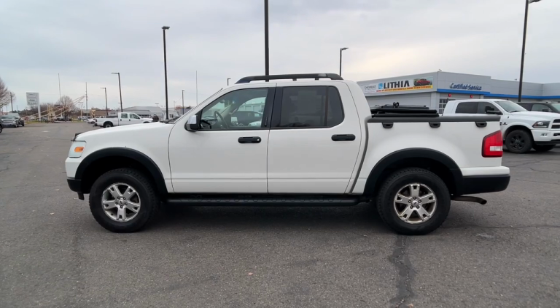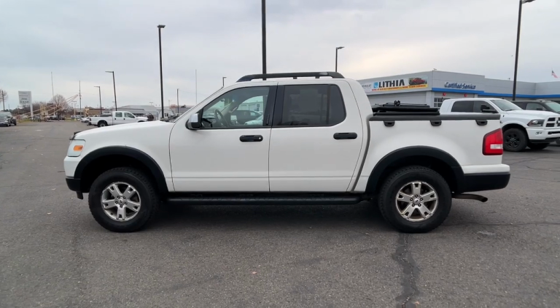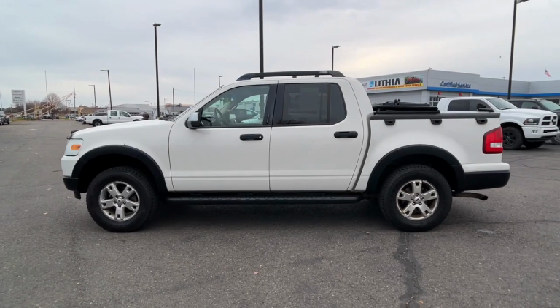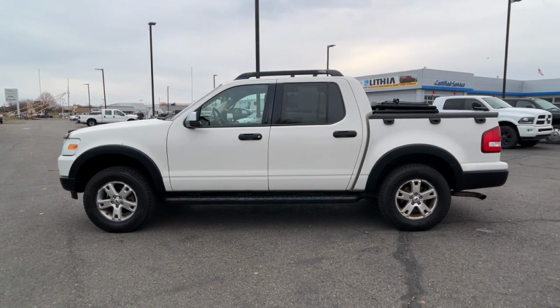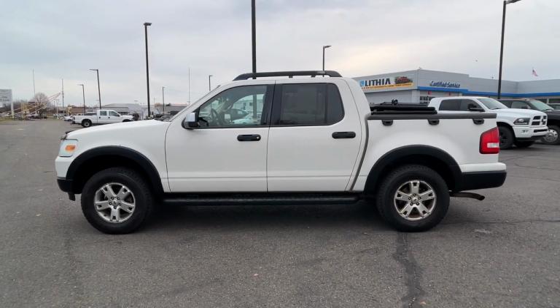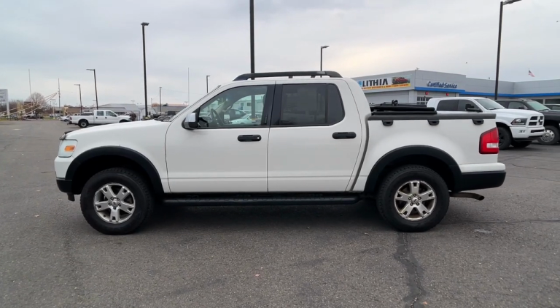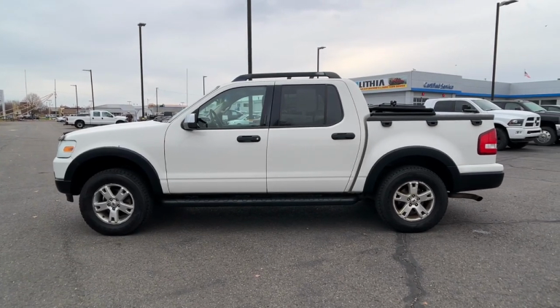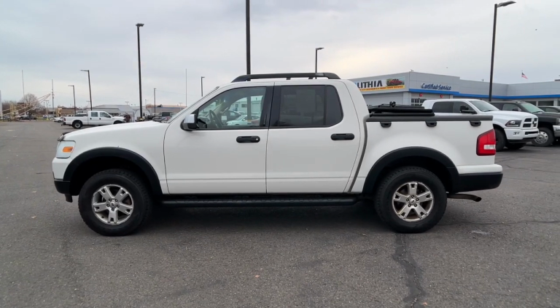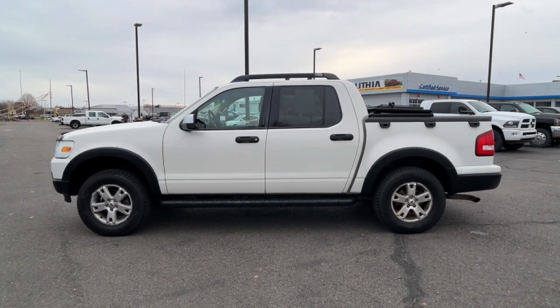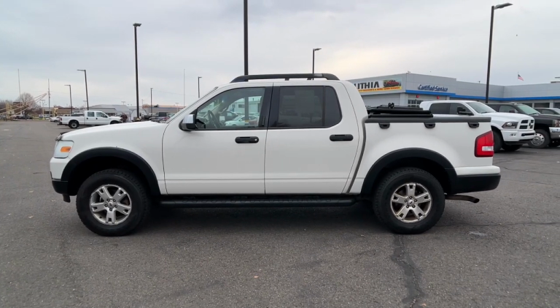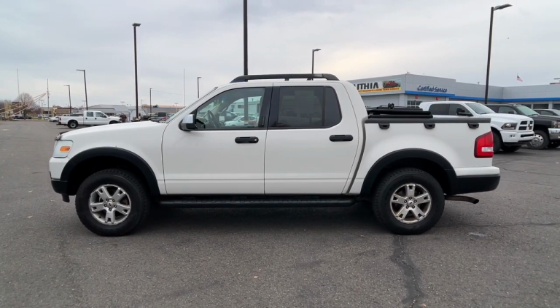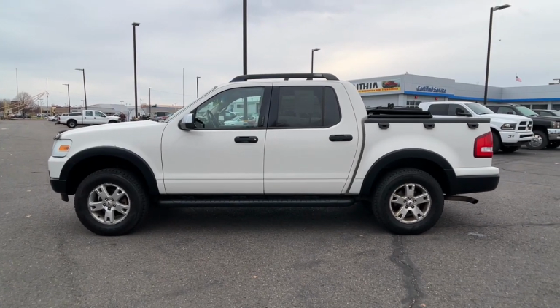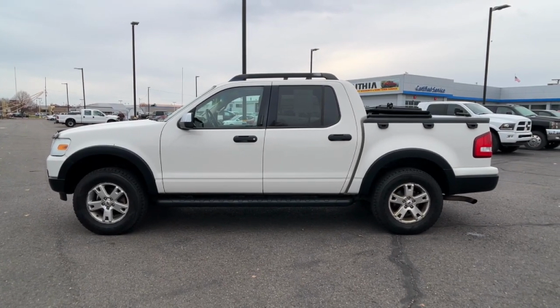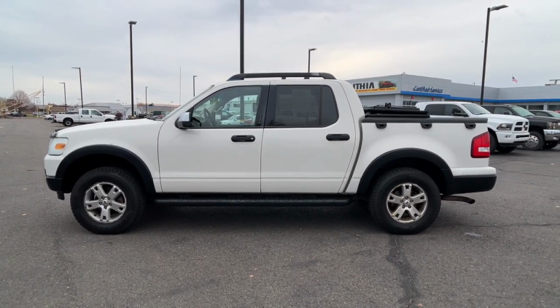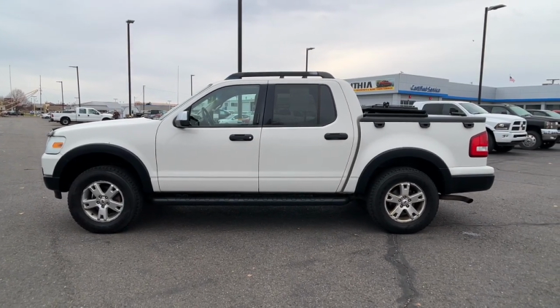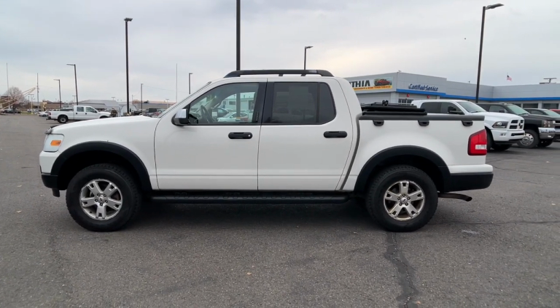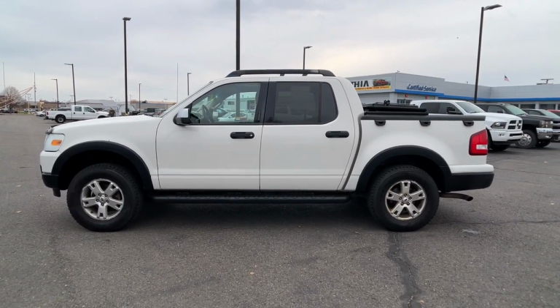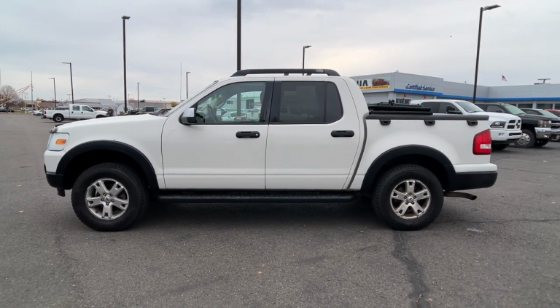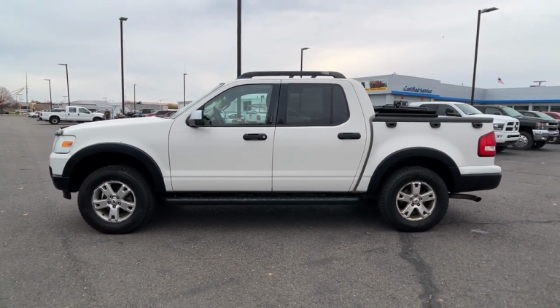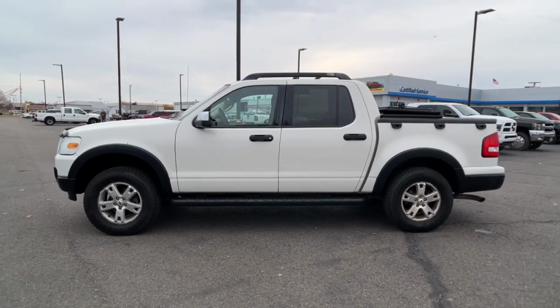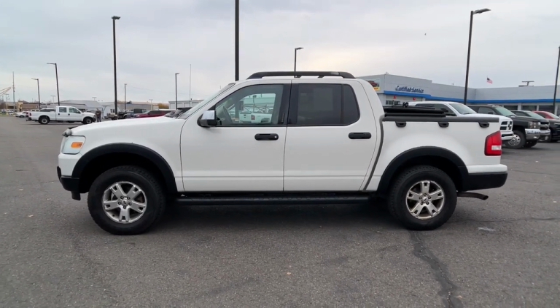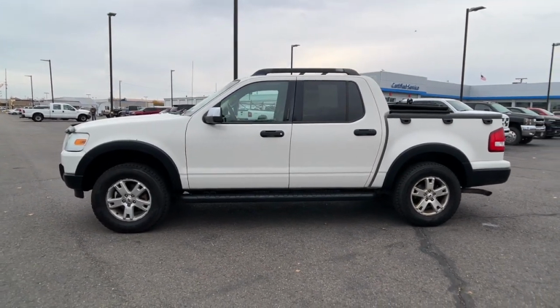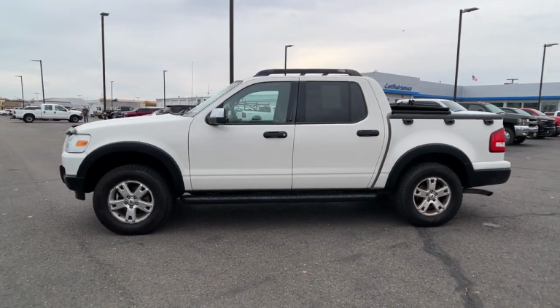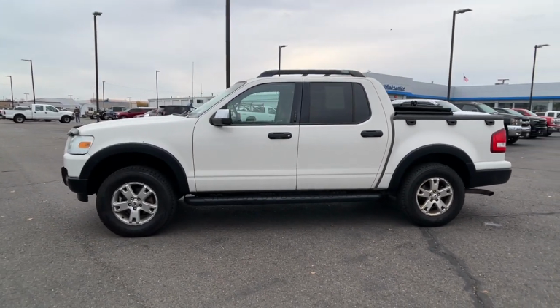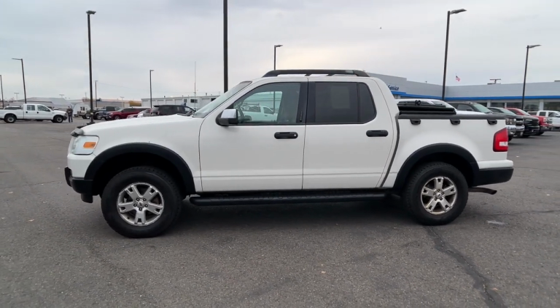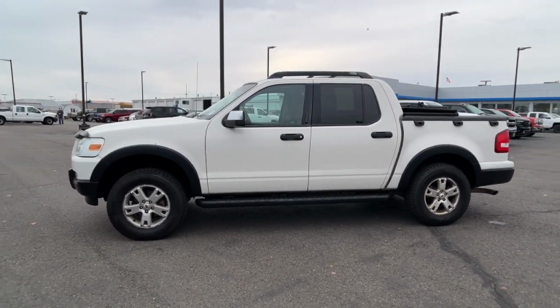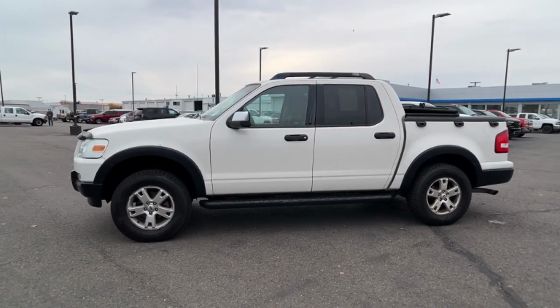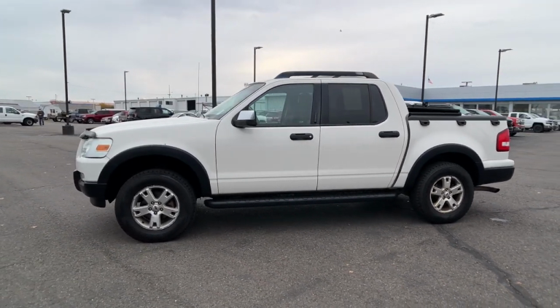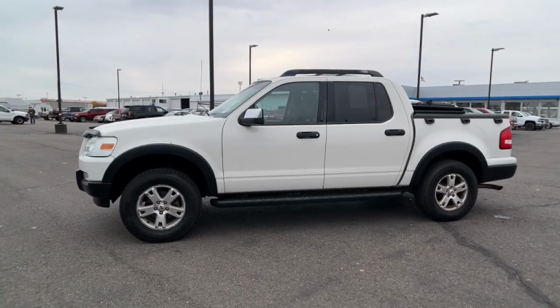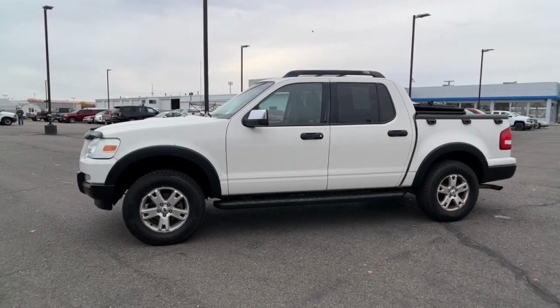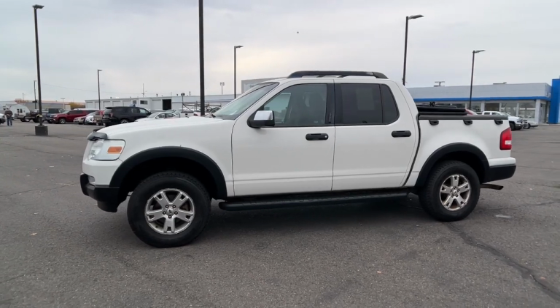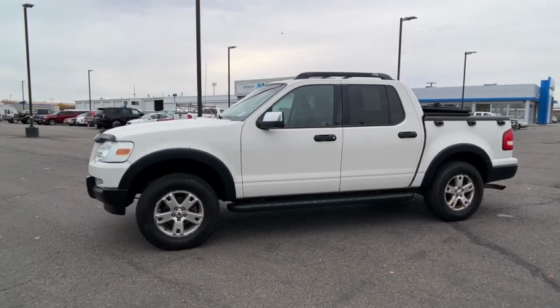Treat yourself to a test drive in this handsome, high-performance Explorer ST today. Our friendly staff will give you an outstanding customer experience.